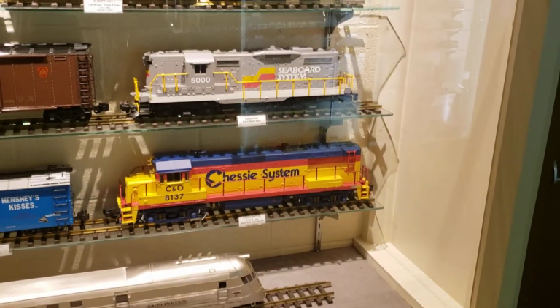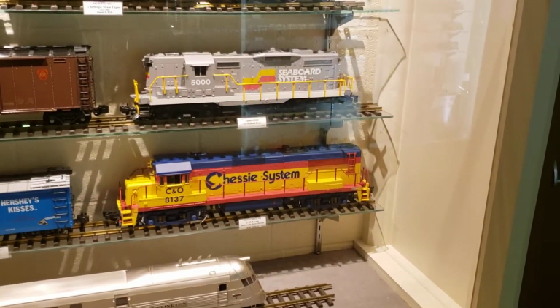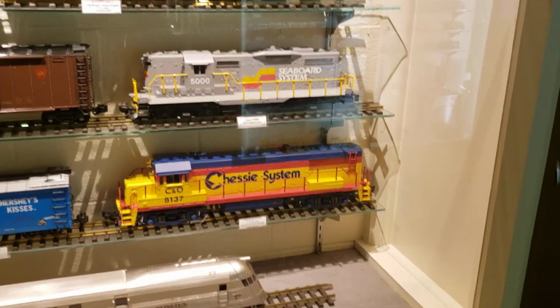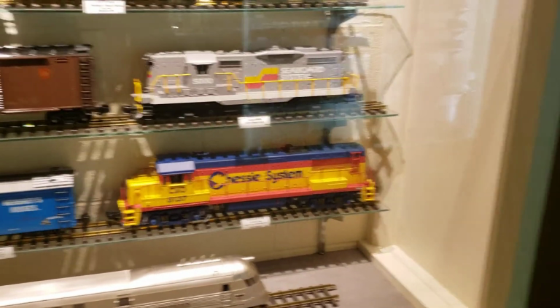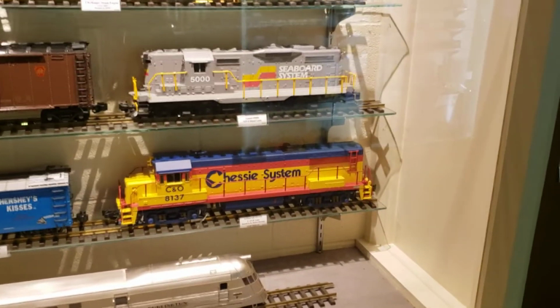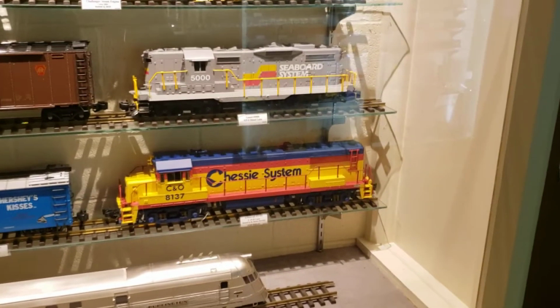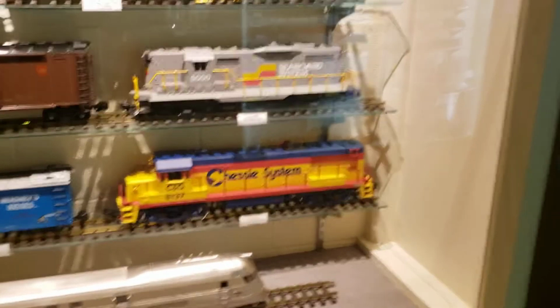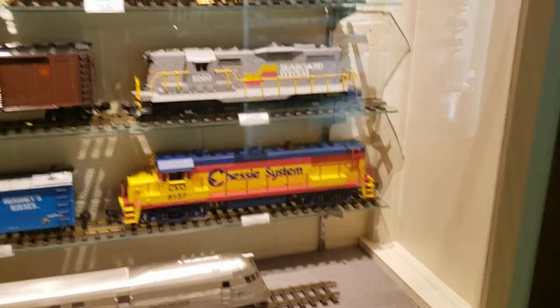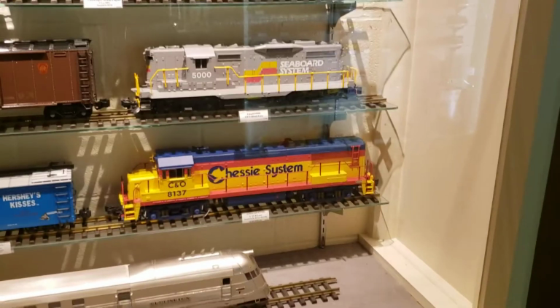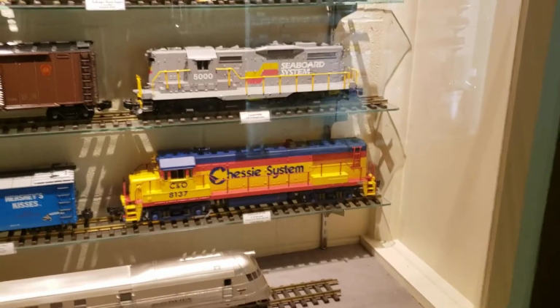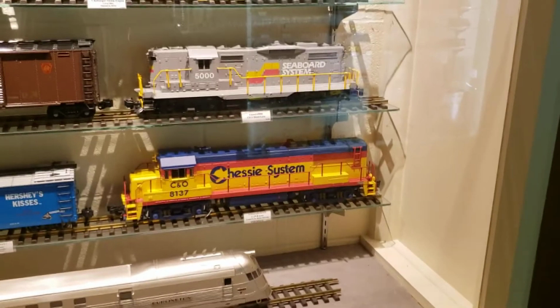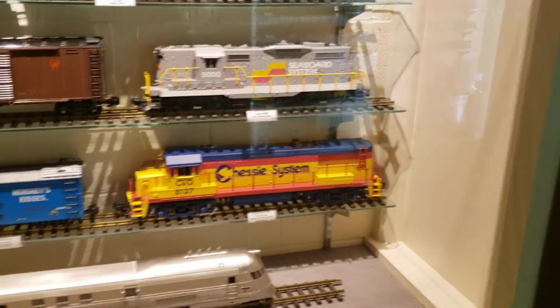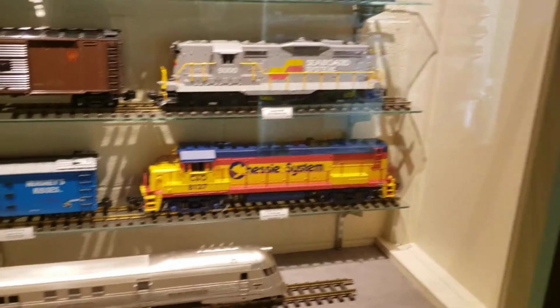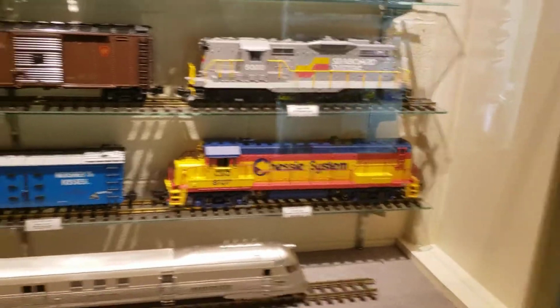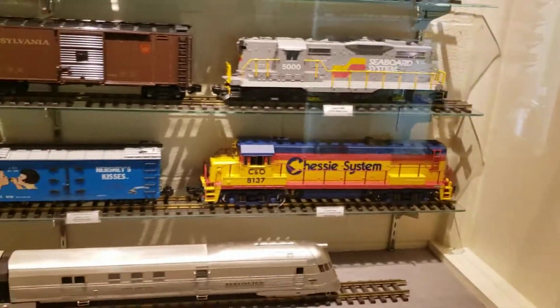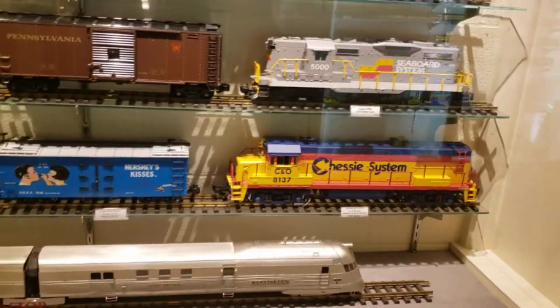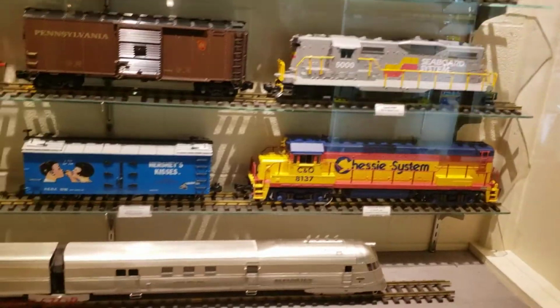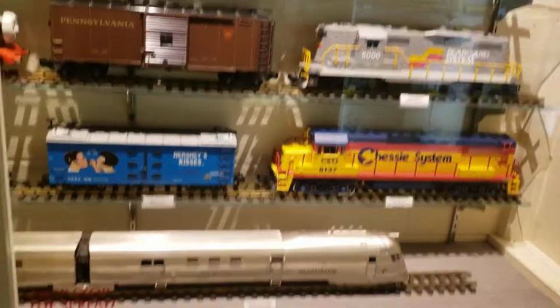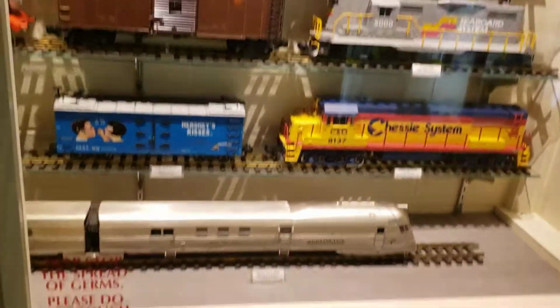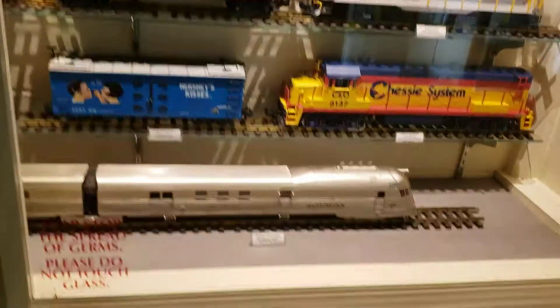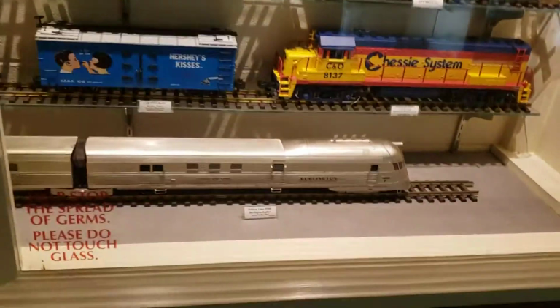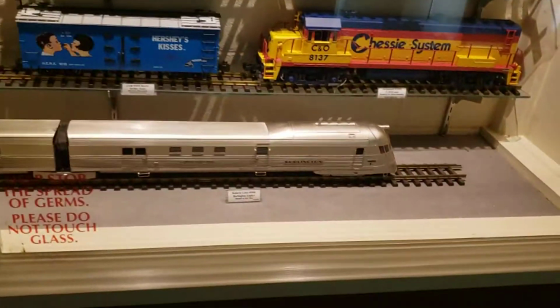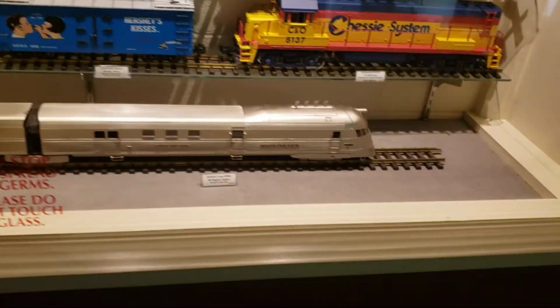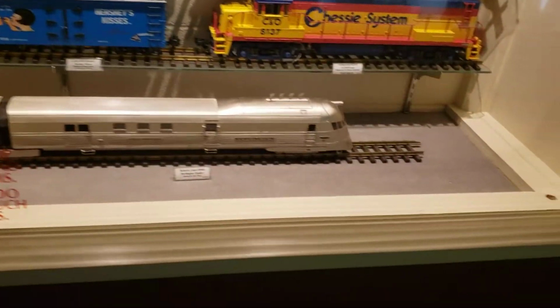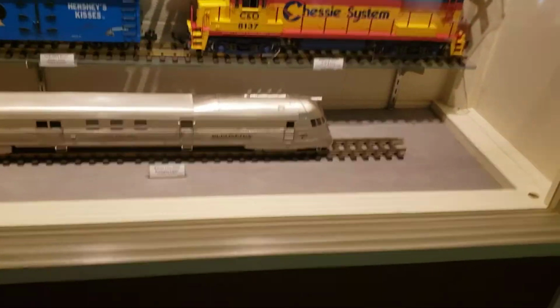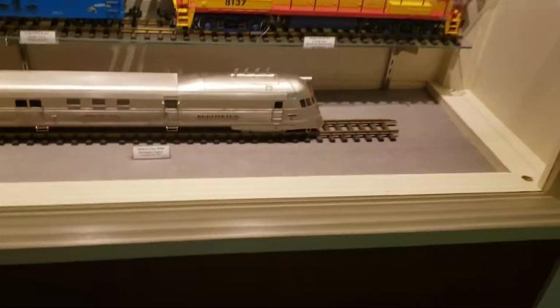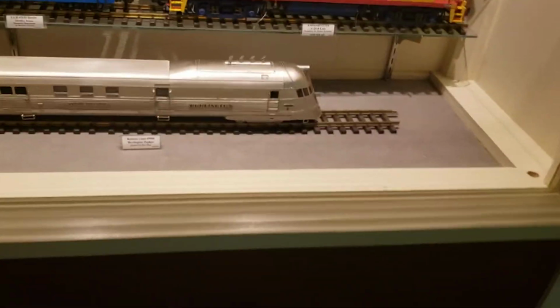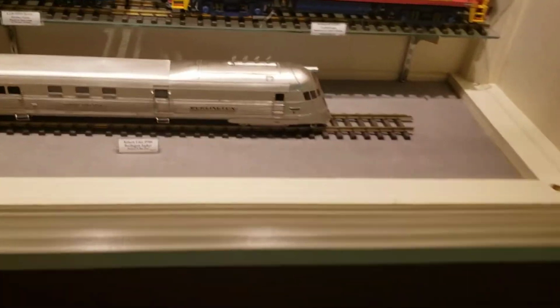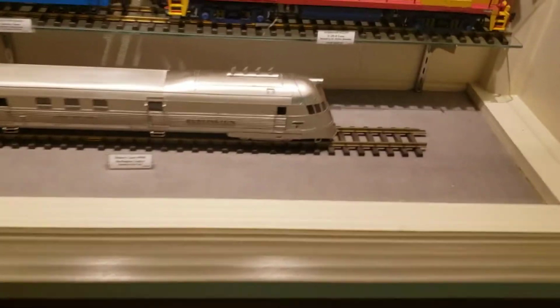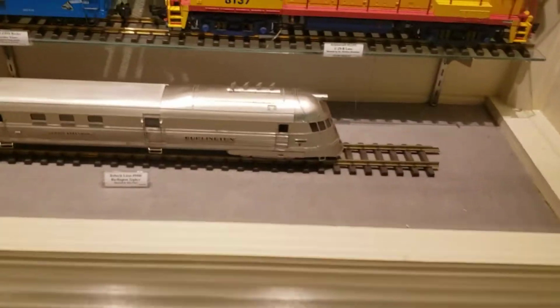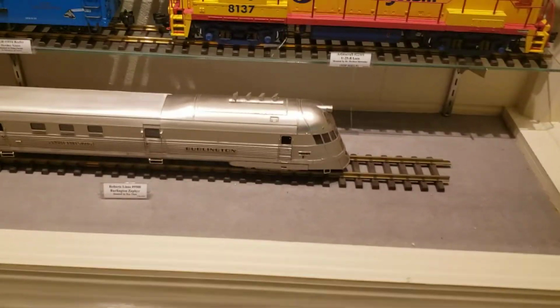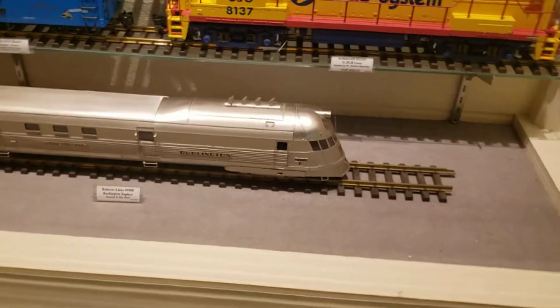These two are my favorite — the chassis and the seaboard. I like the Burlington Zephyr too.